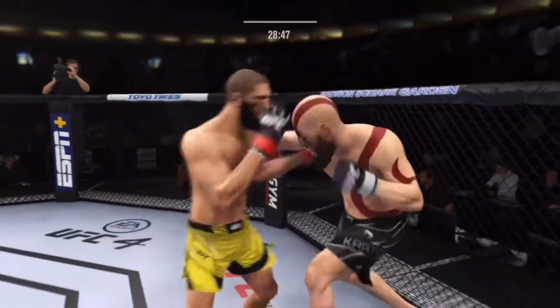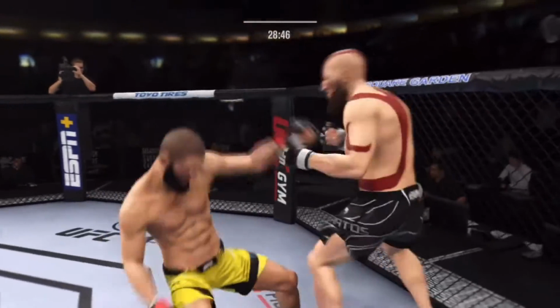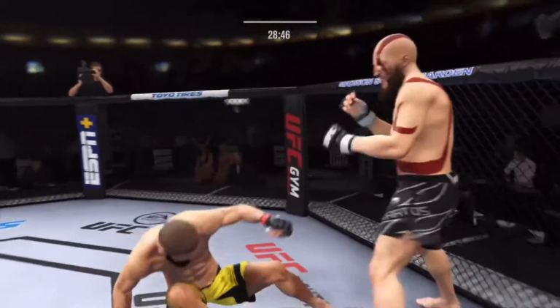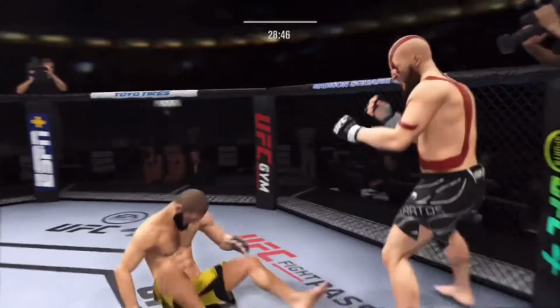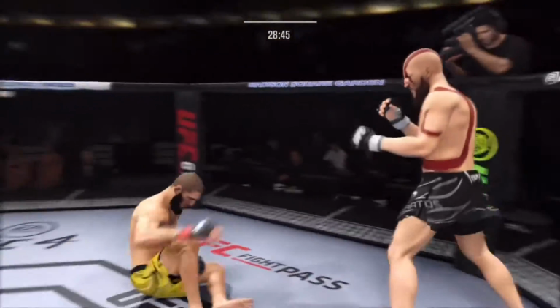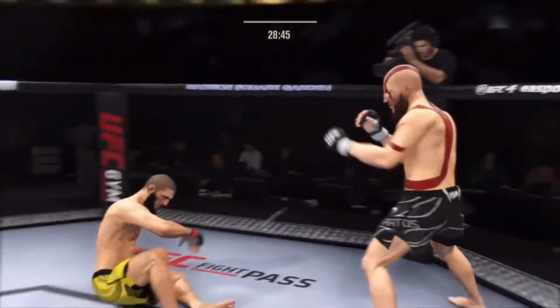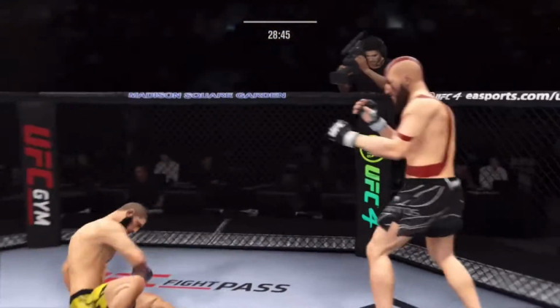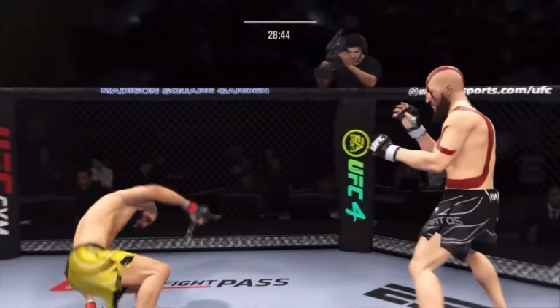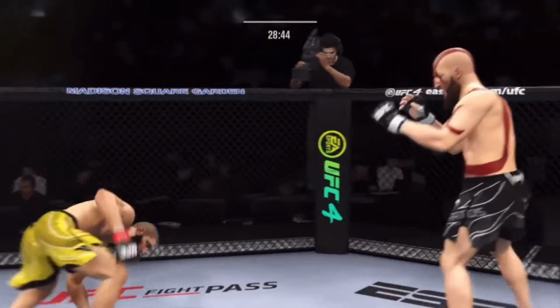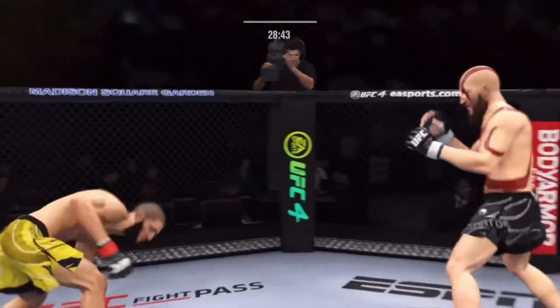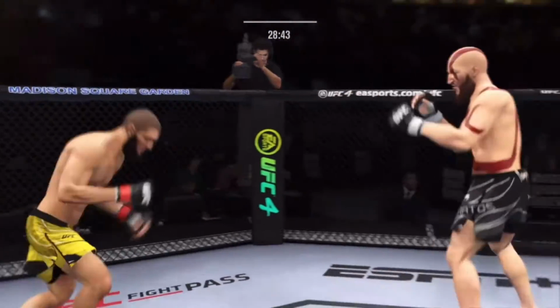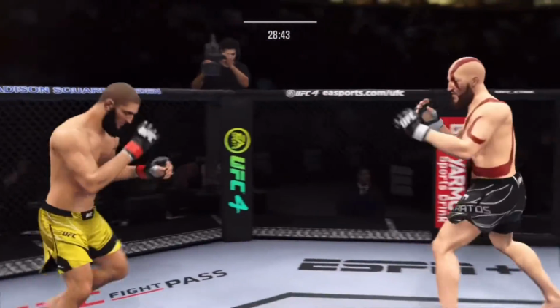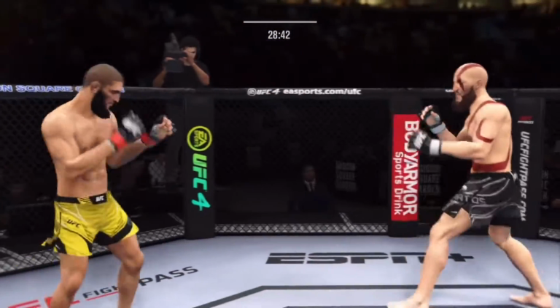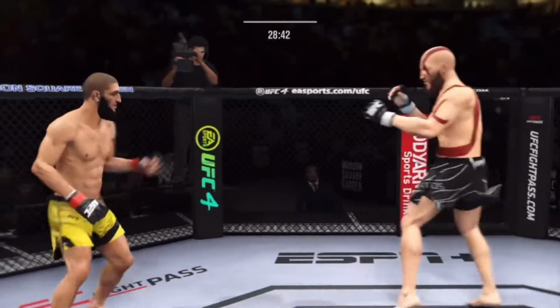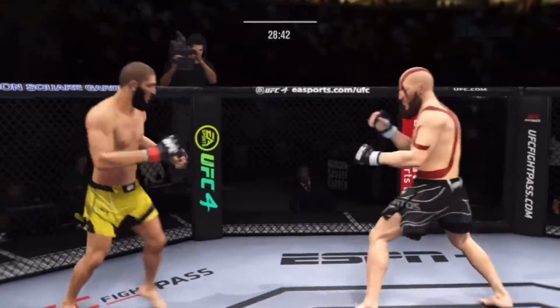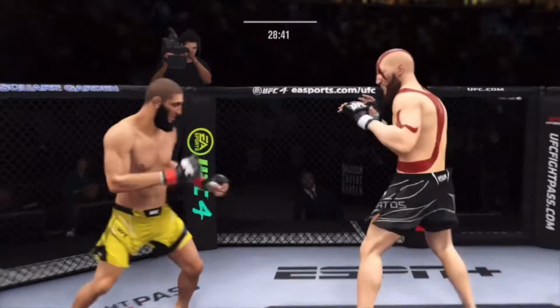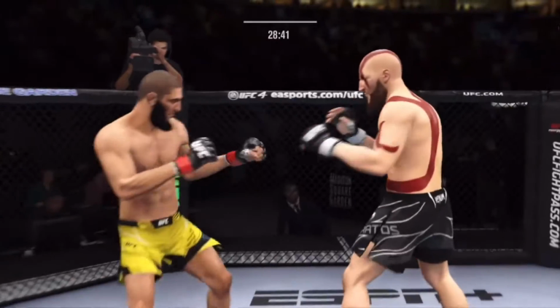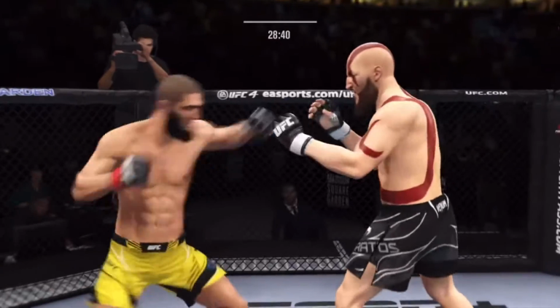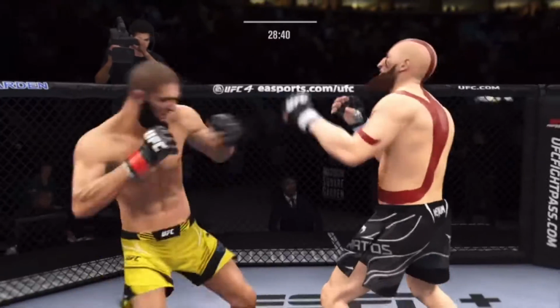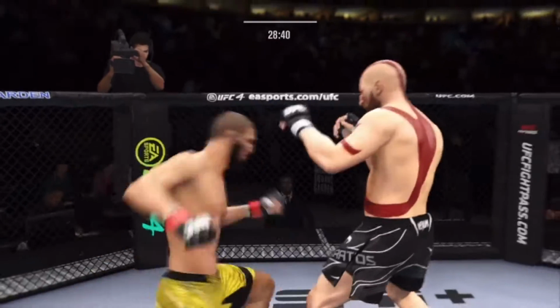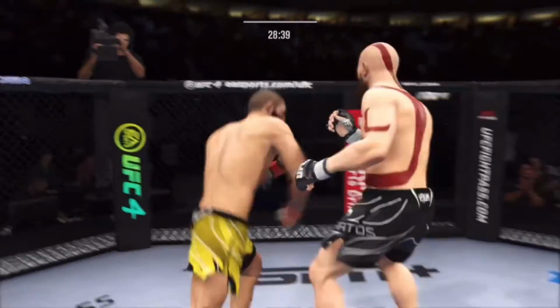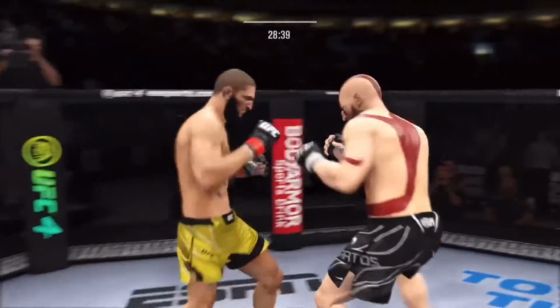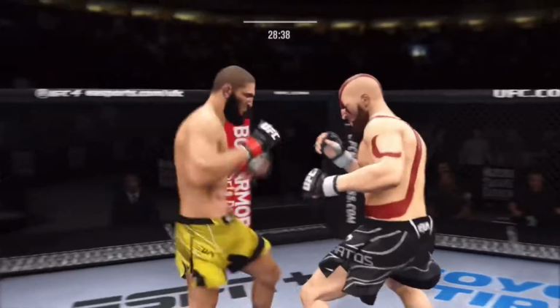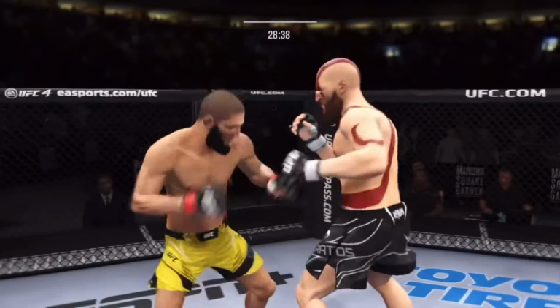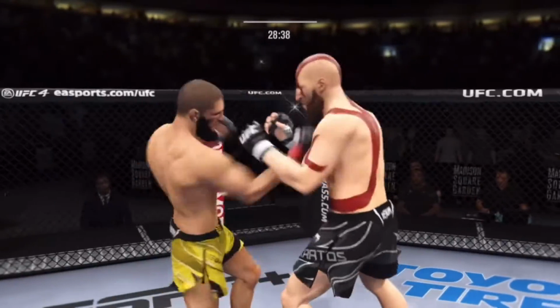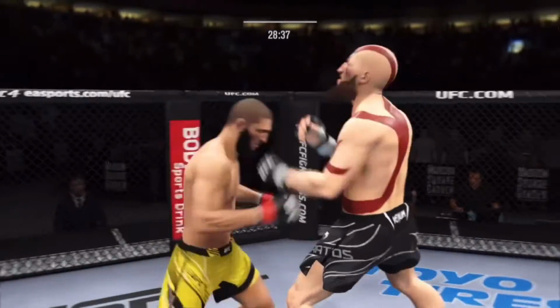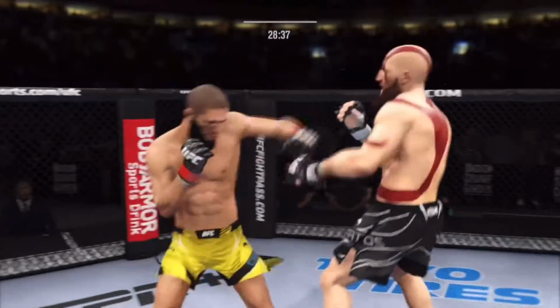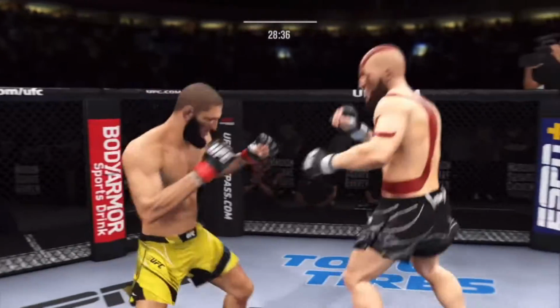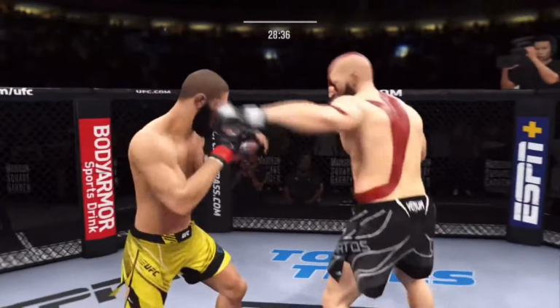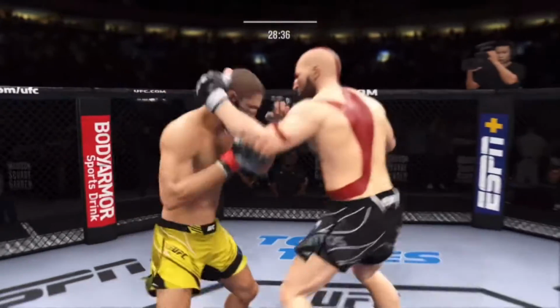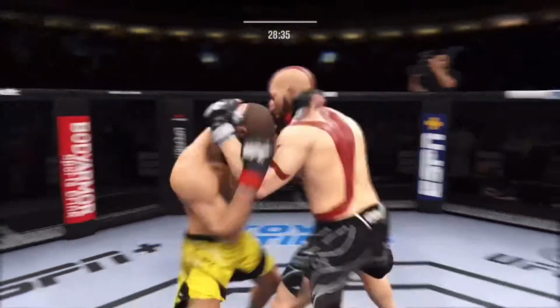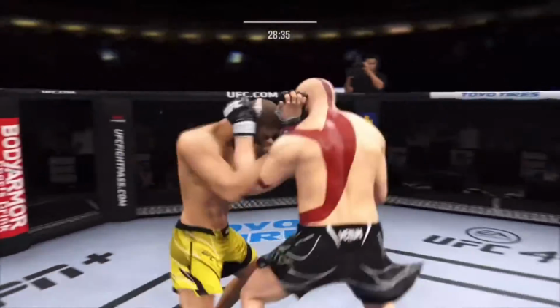Visibly limping here. That hurt him. Serve him up. Go get him. That's a good combination.